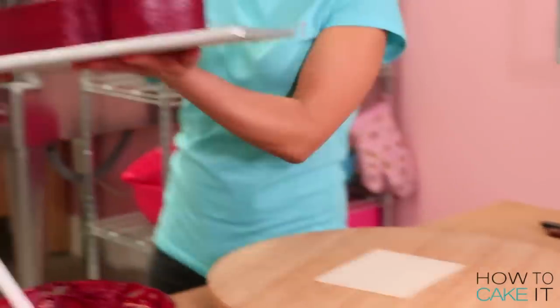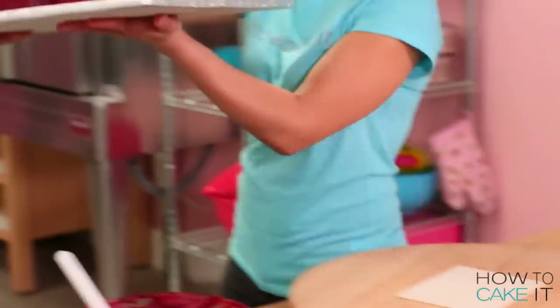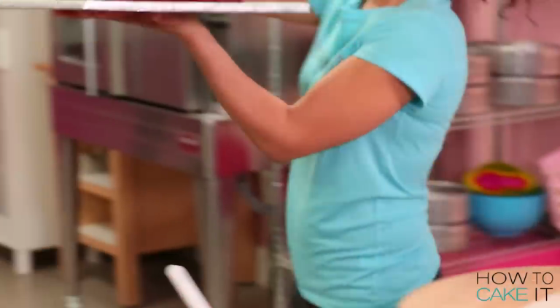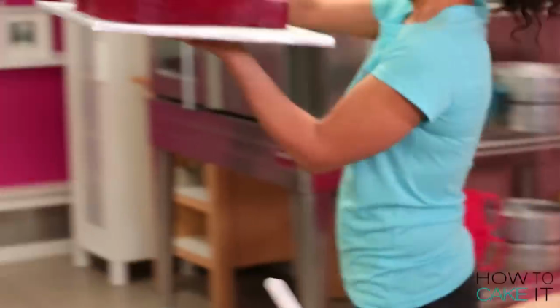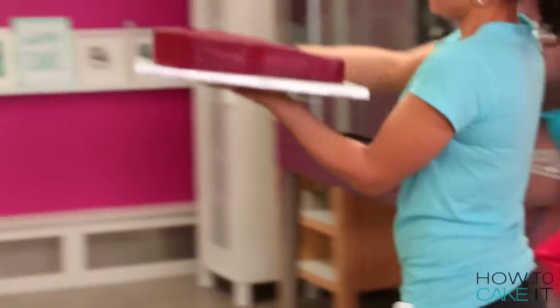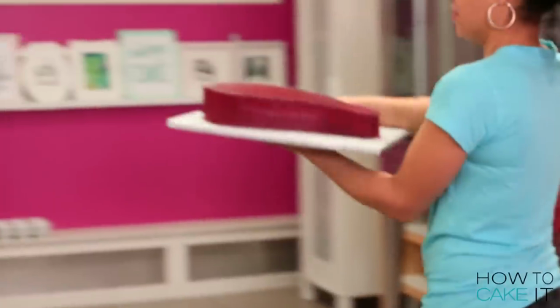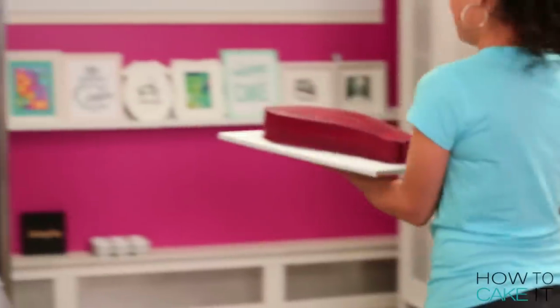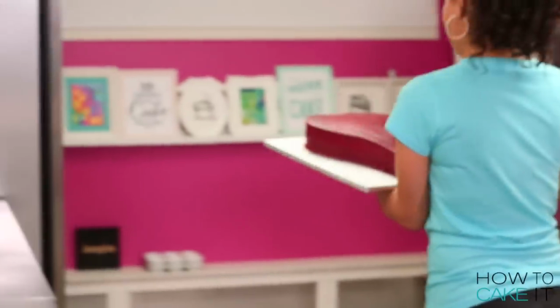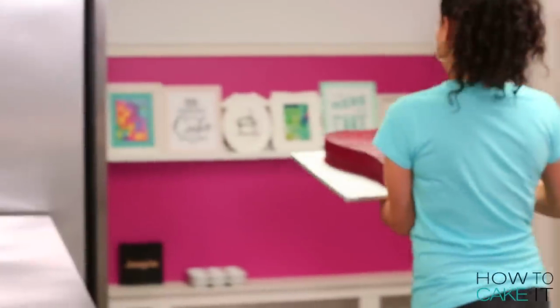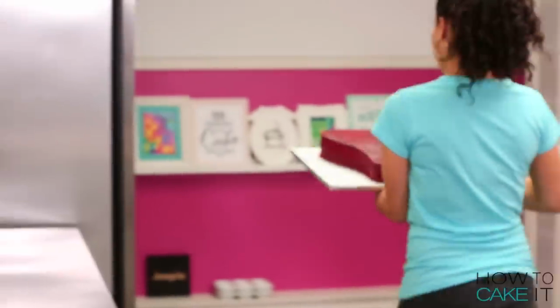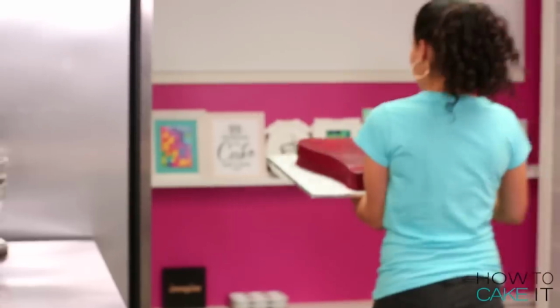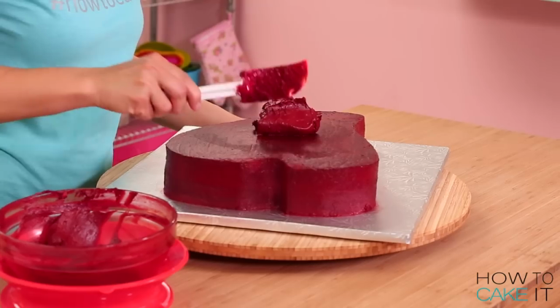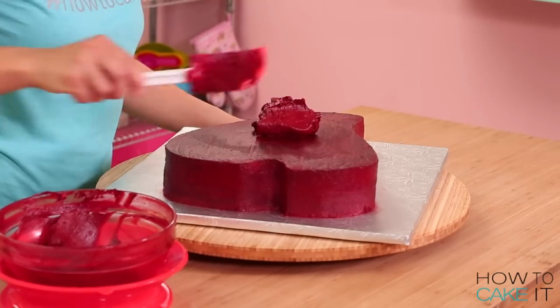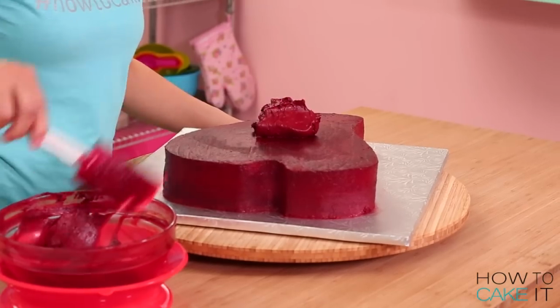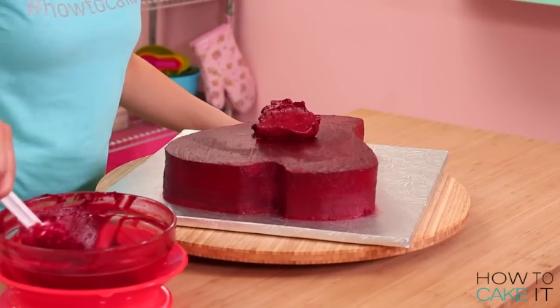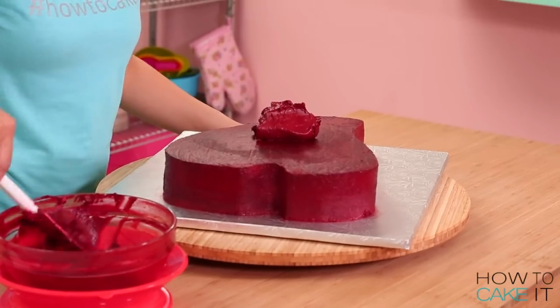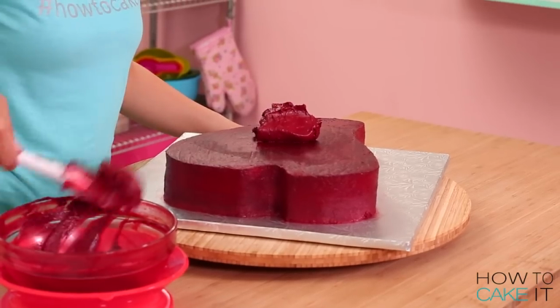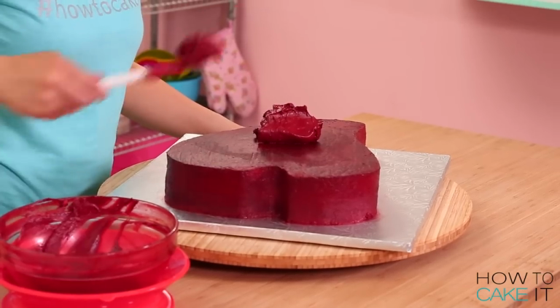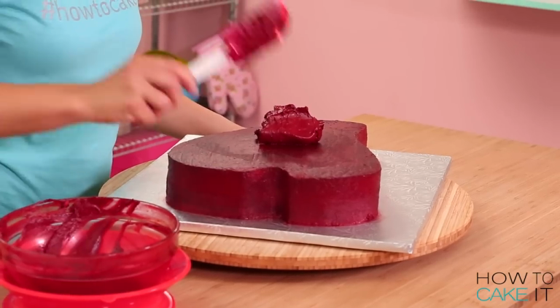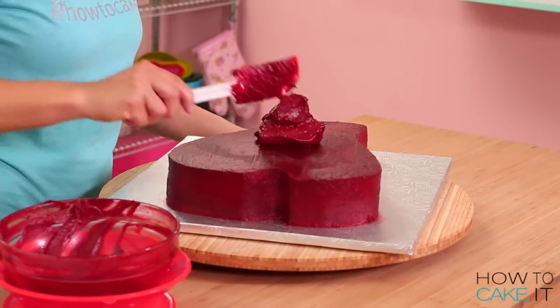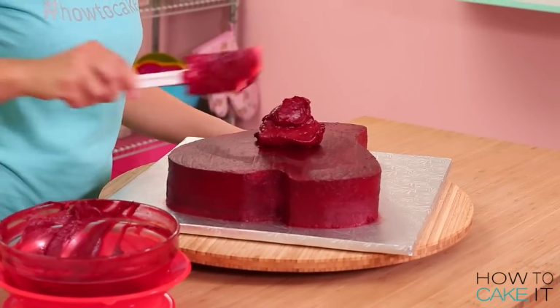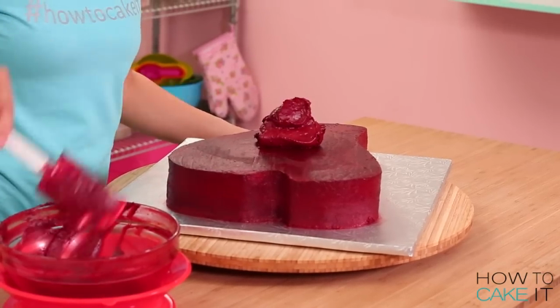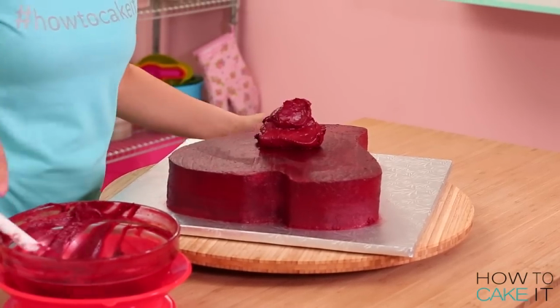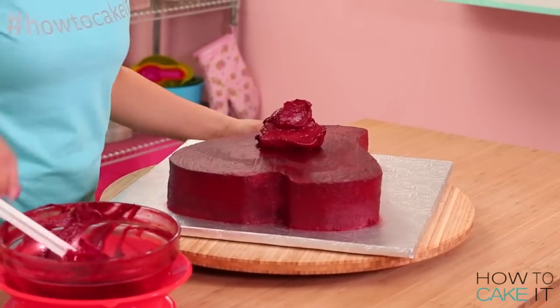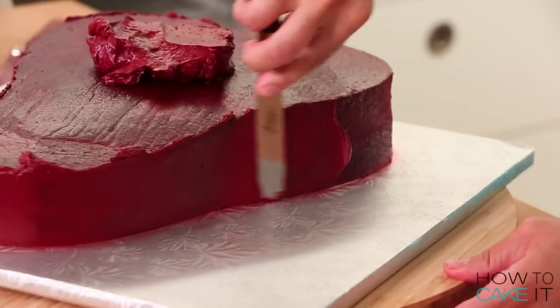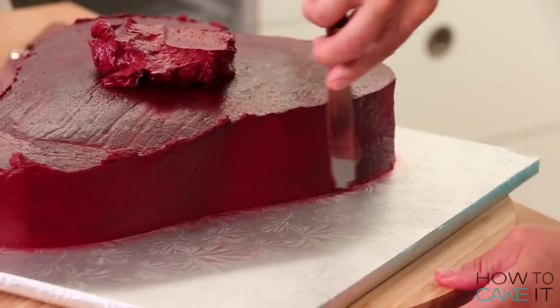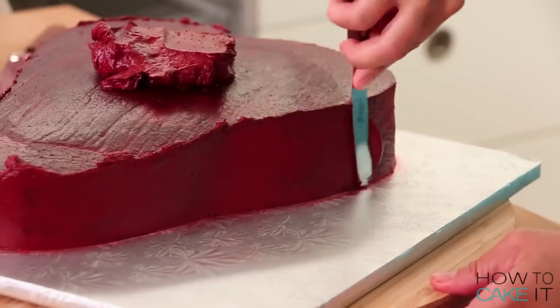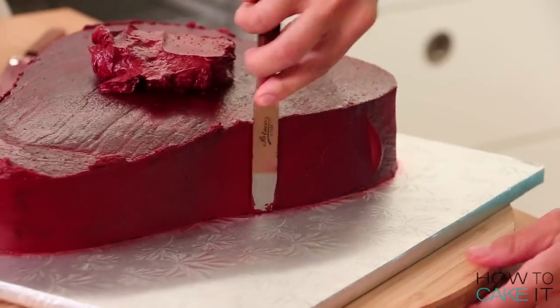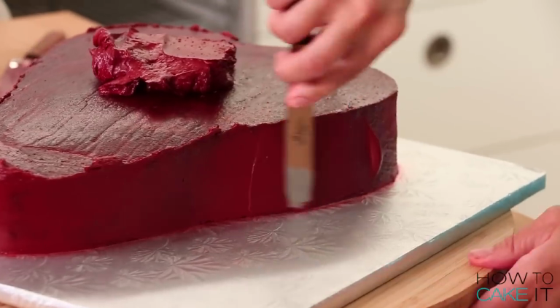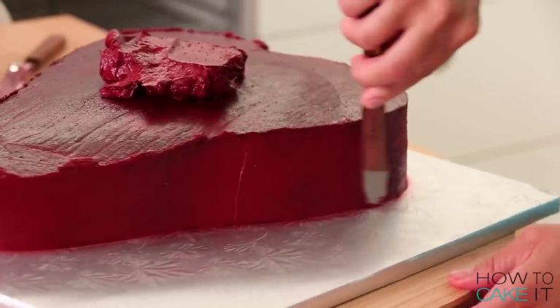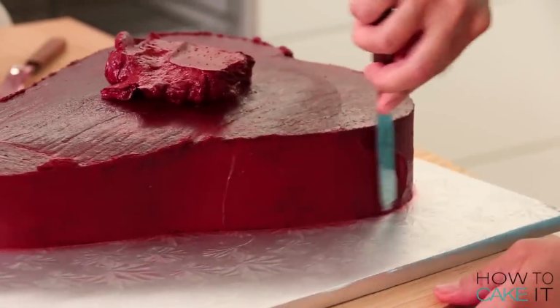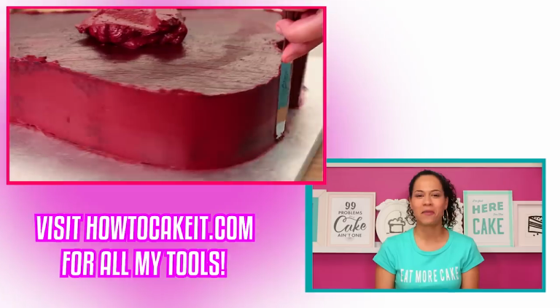Then I crumb coat and chill my steak. Once my crumb coat is chilled, I'm going to ice this giant steak cake again and chill it one last time.